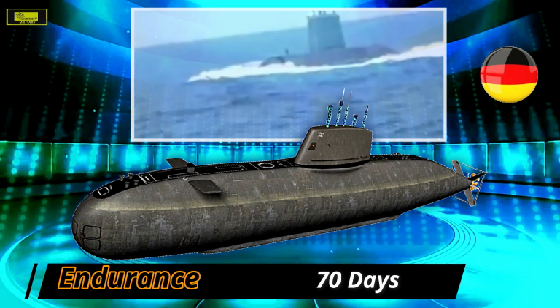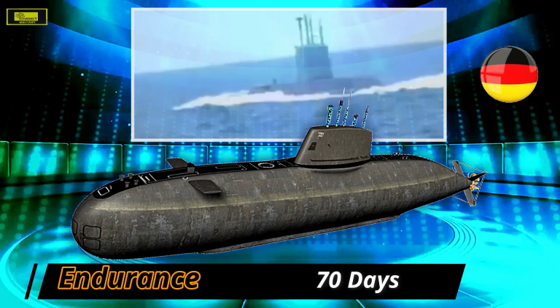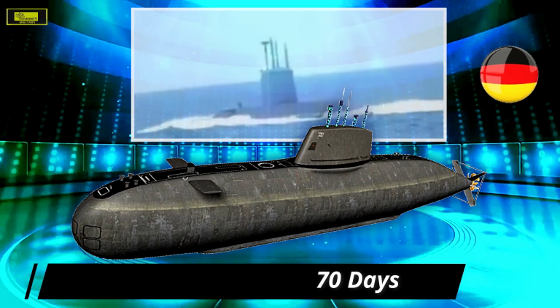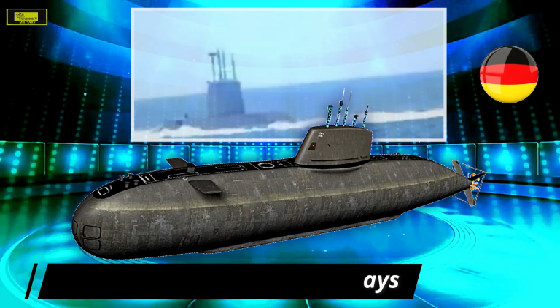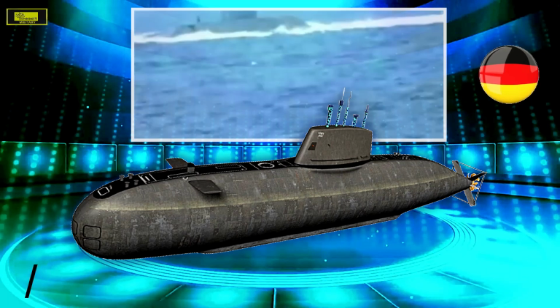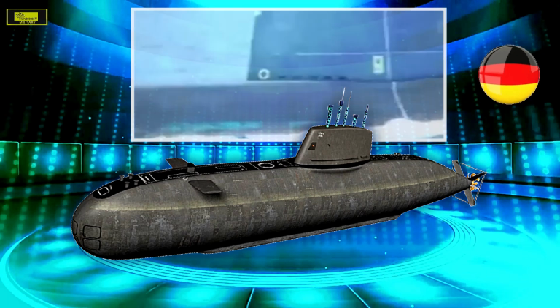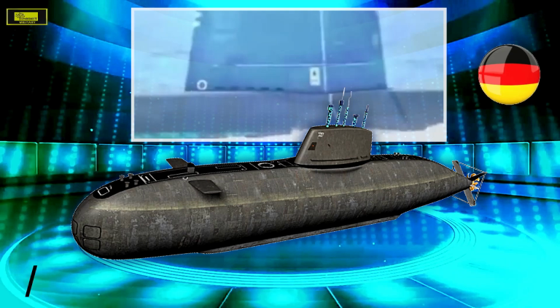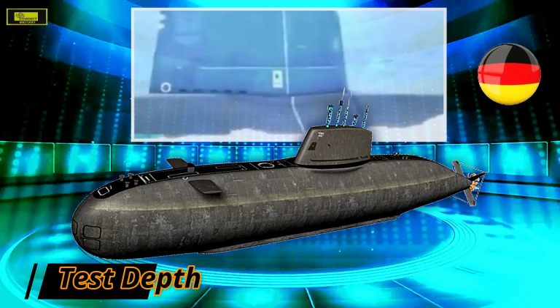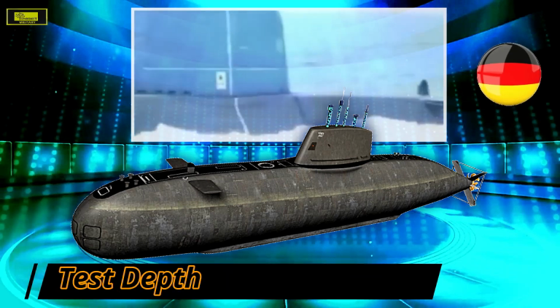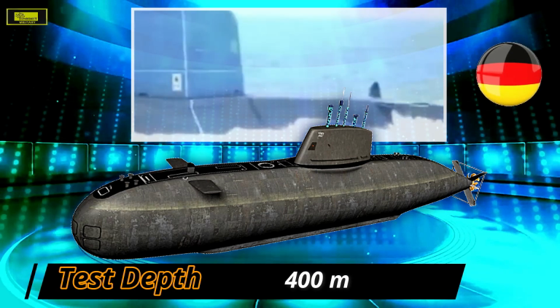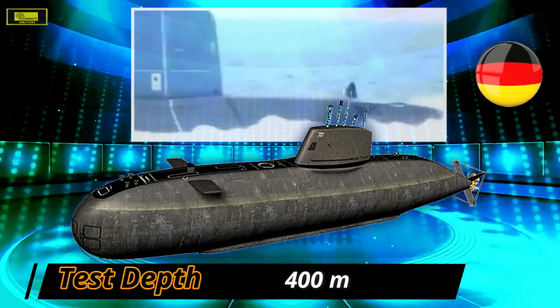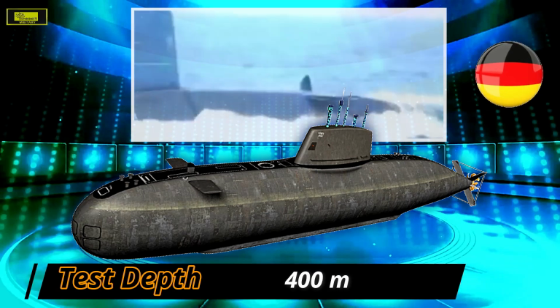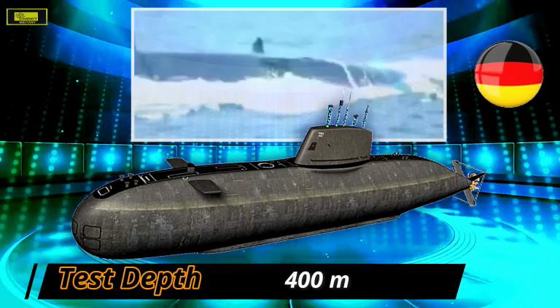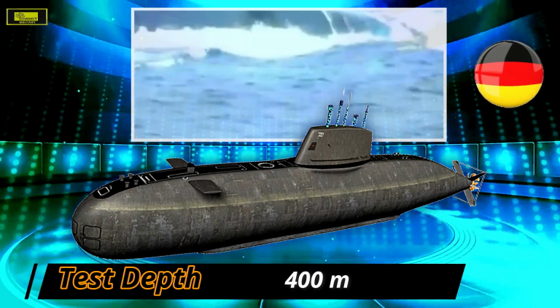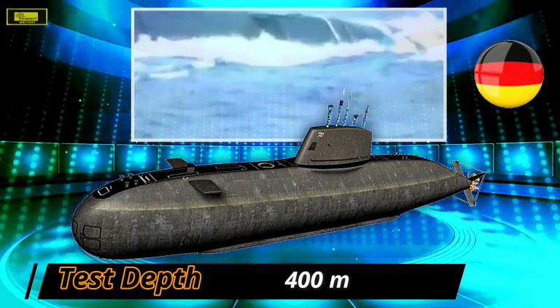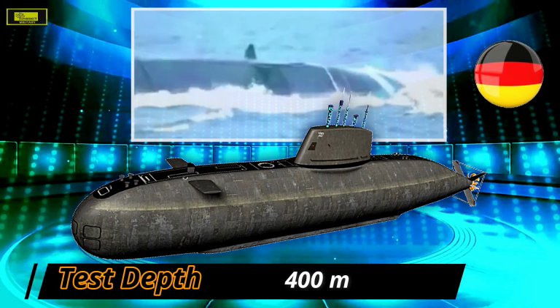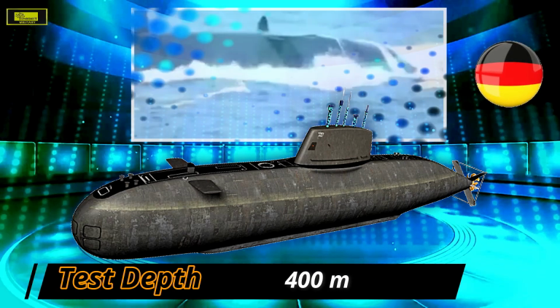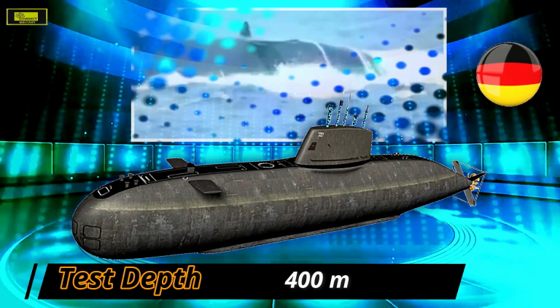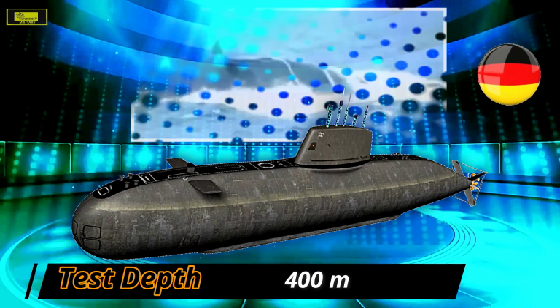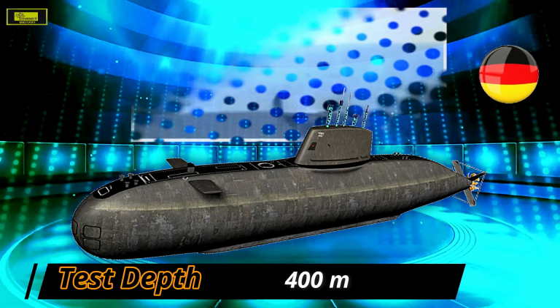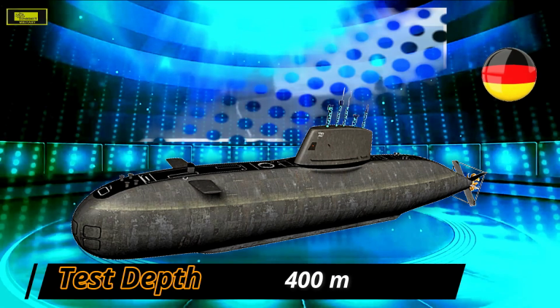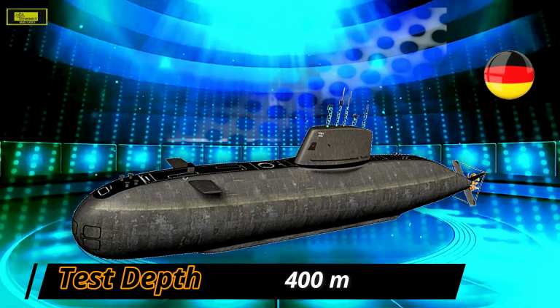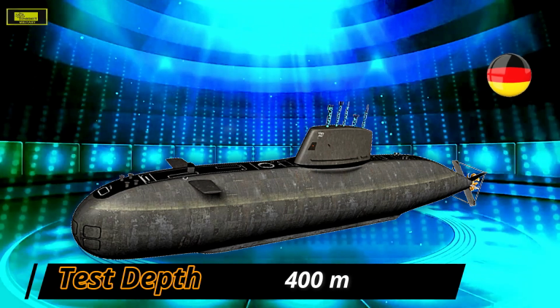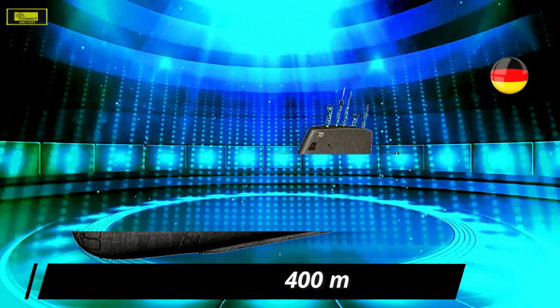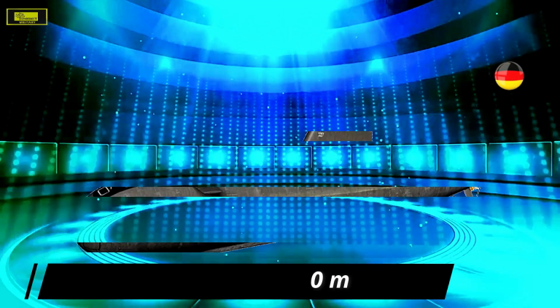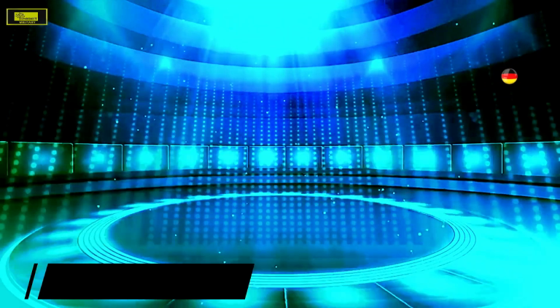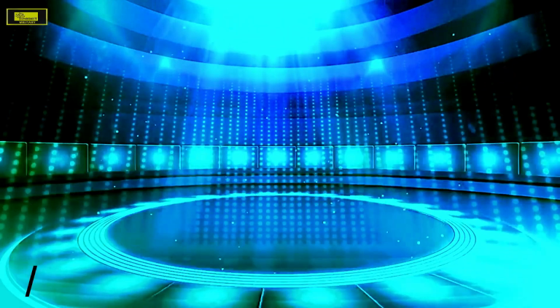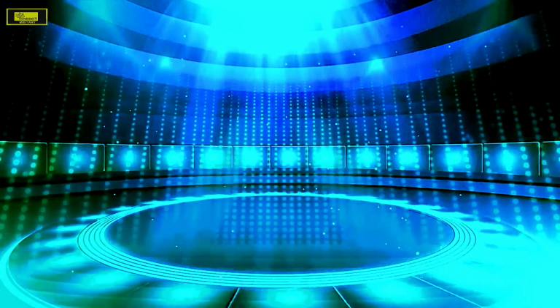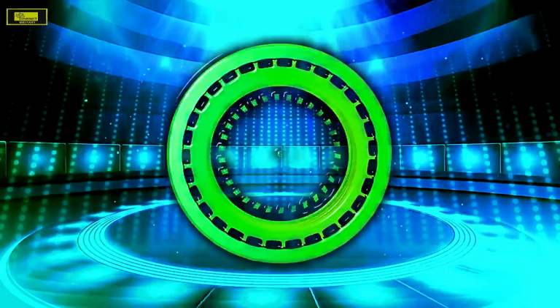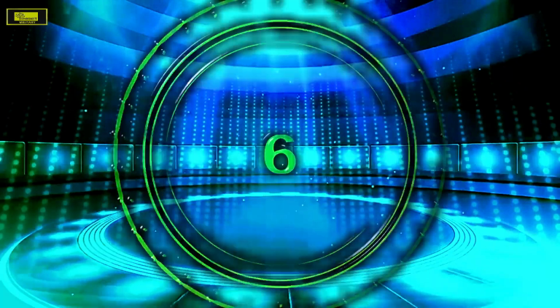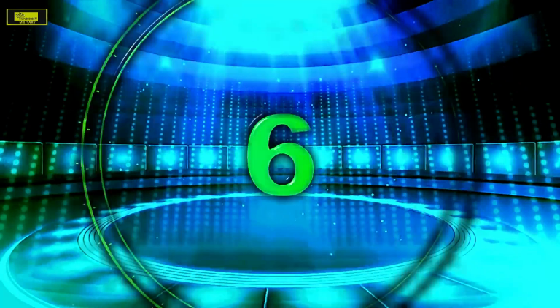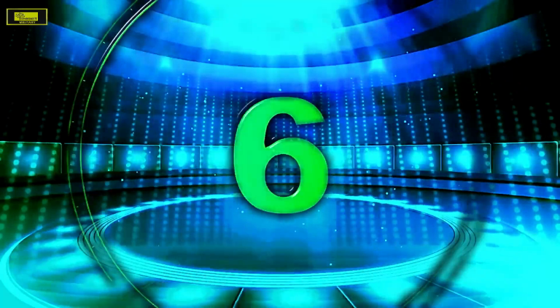Each Dolphin class submarine is capable of carrying a combined total of up to 16 torpedoes and Popeye Turbo submarine-launched cruise missiles. The submarine can also be armed with mines, and a wet-and-dry compartment is installed for deploying underwater swimmers.